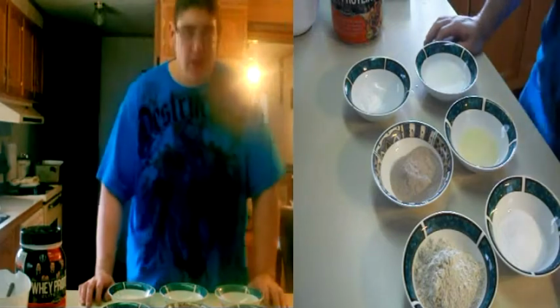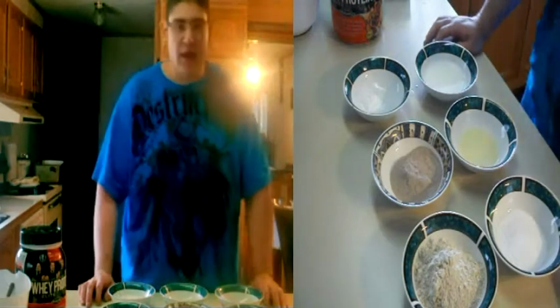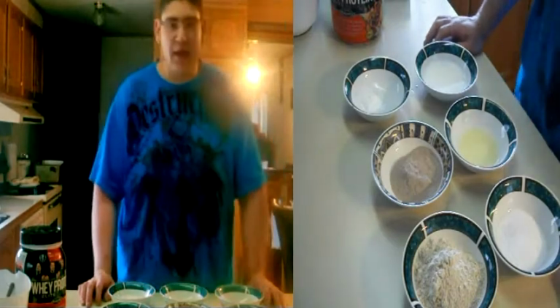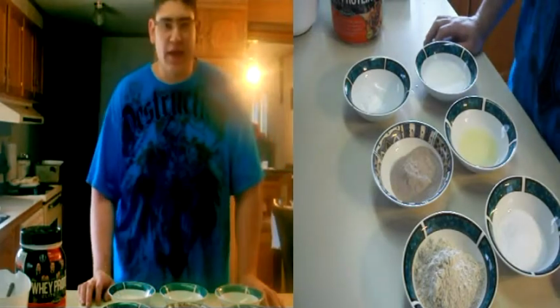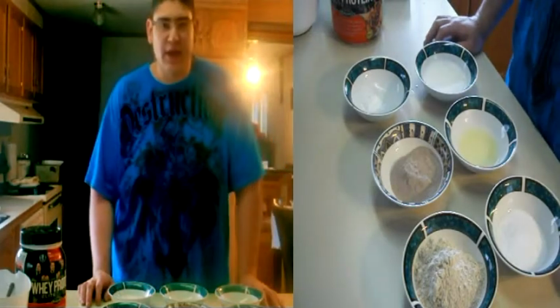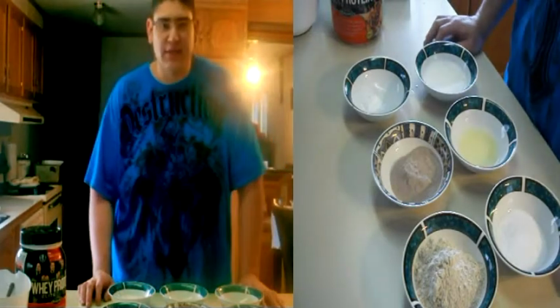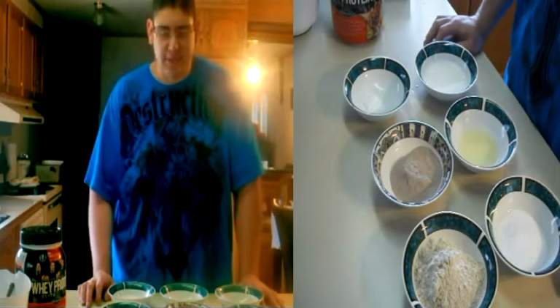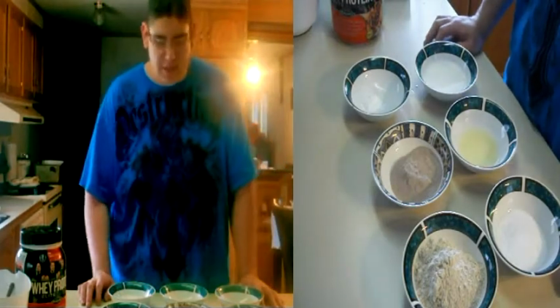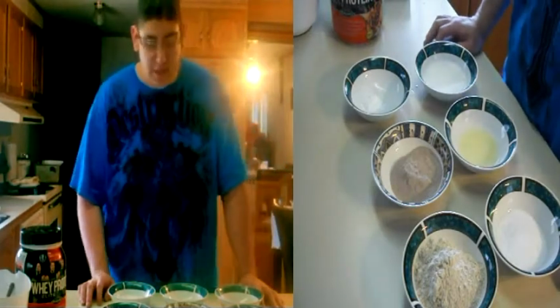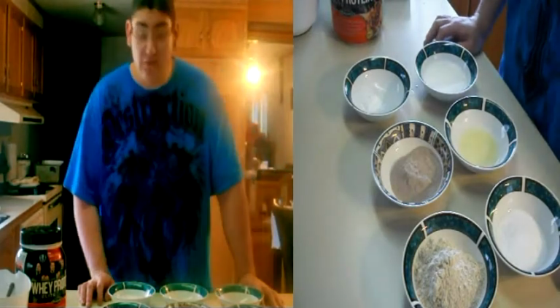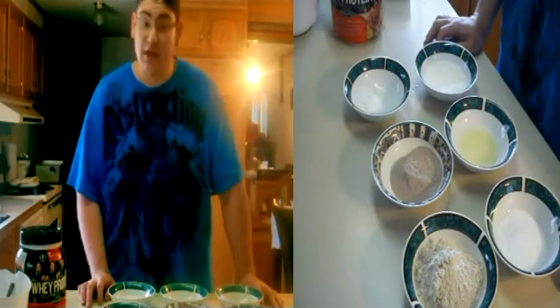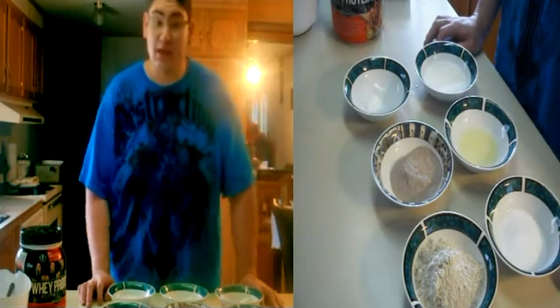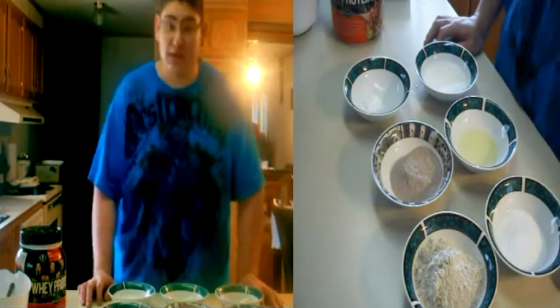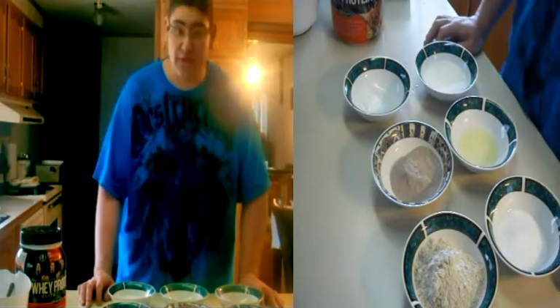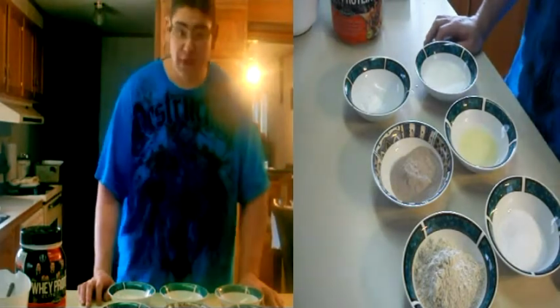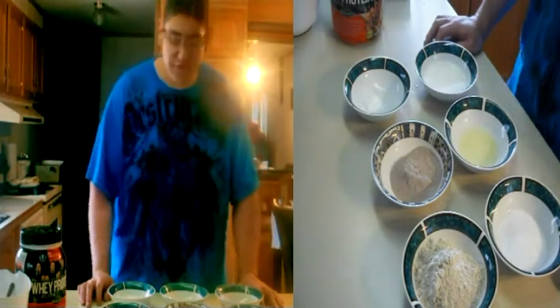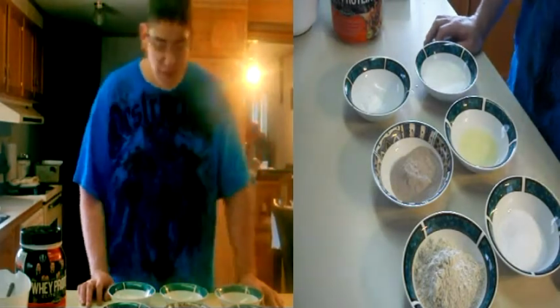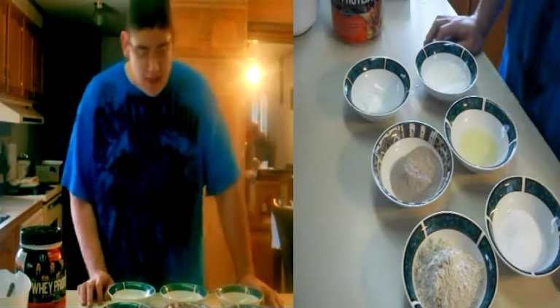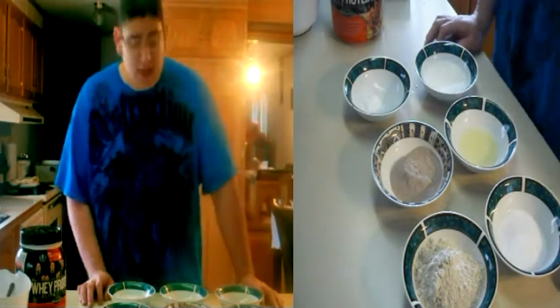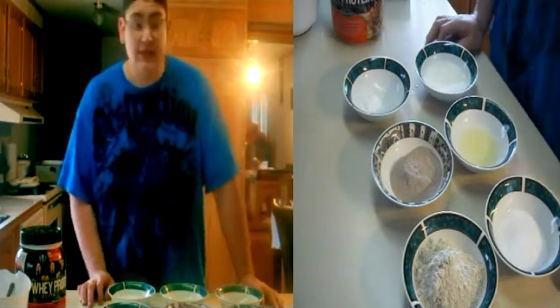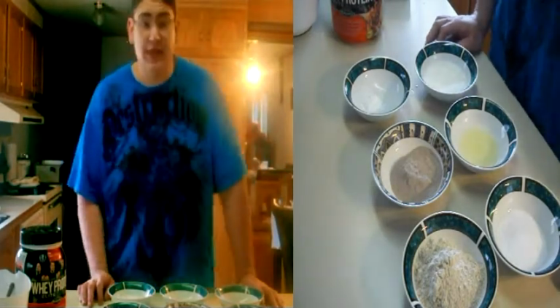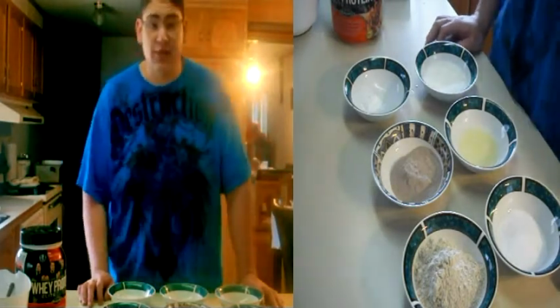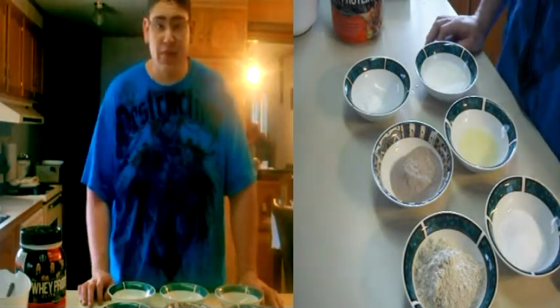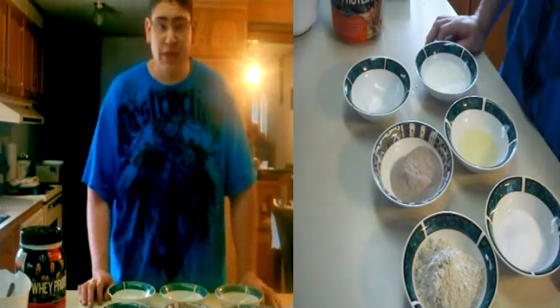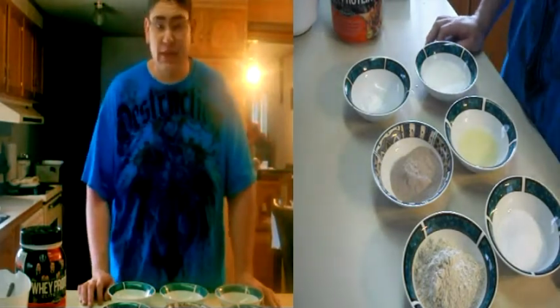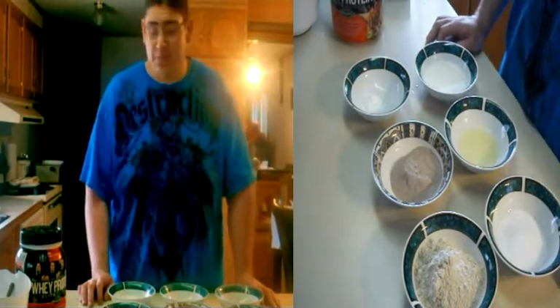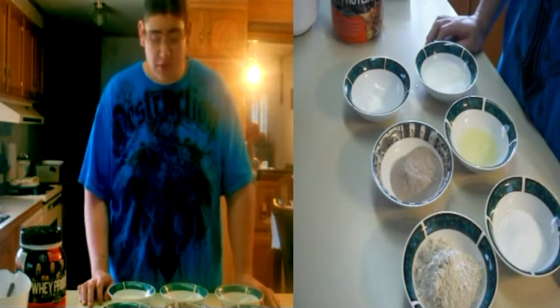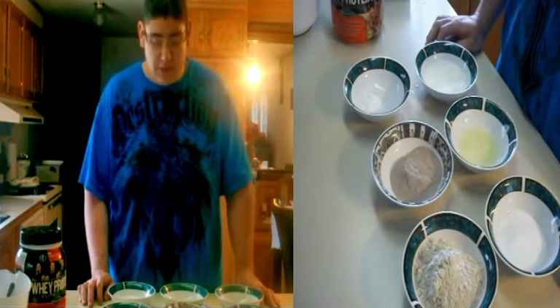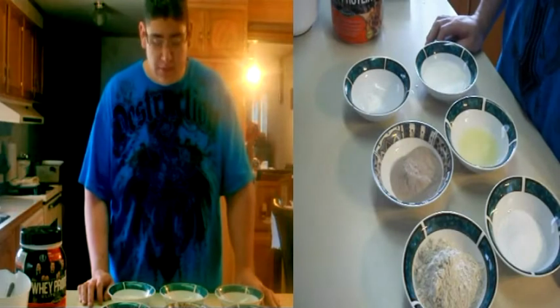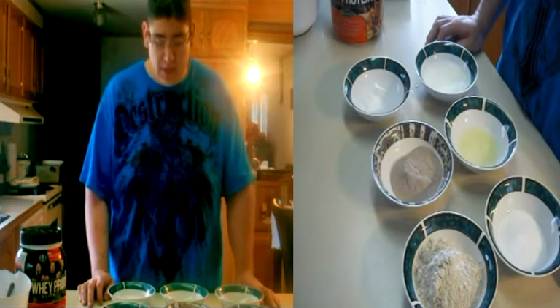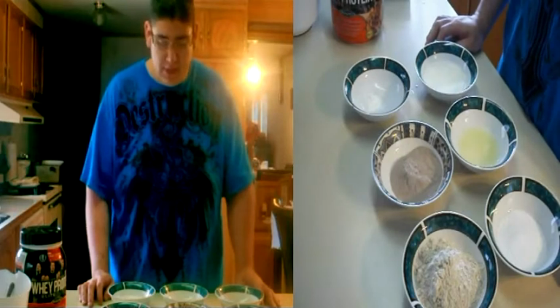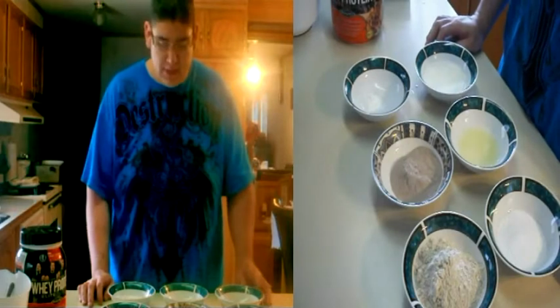Hey, how are you guys doing? Thank you for clicking on this video and today we're going to make protein brownies.